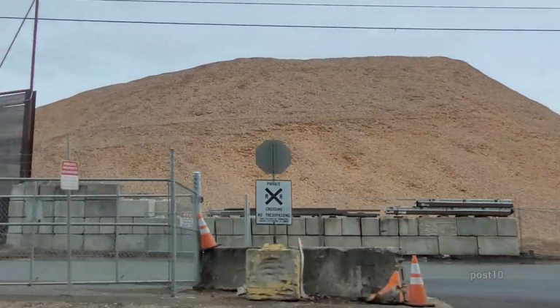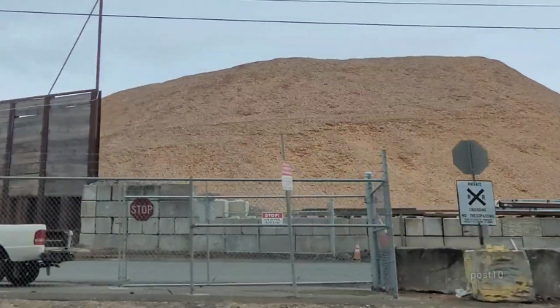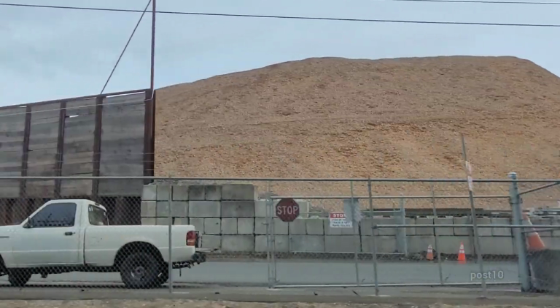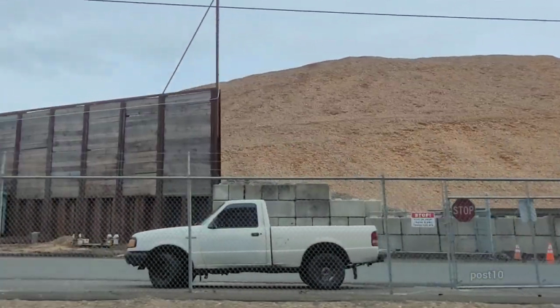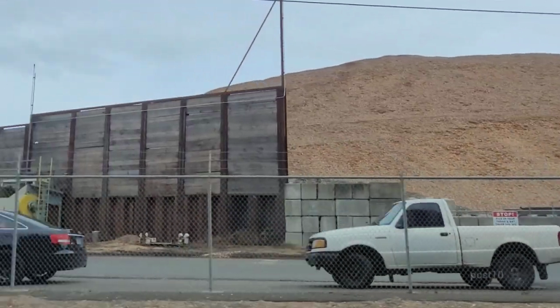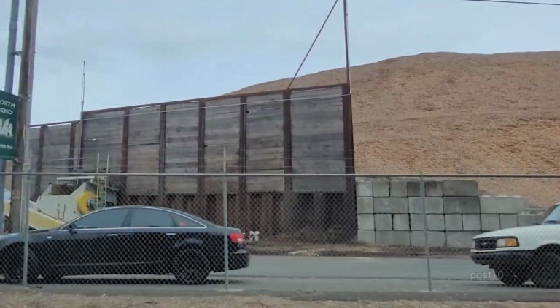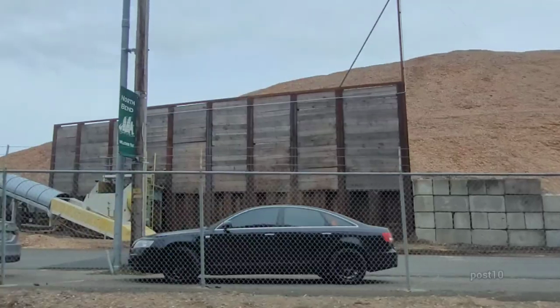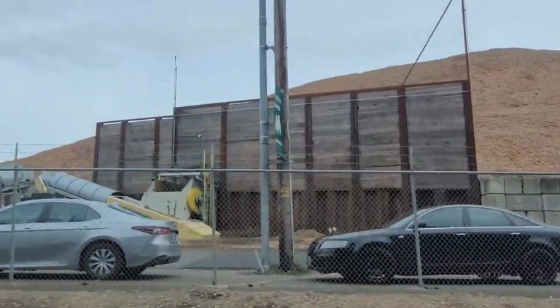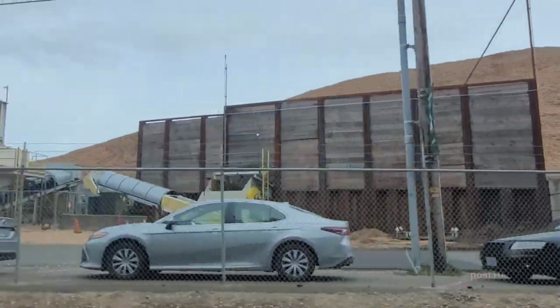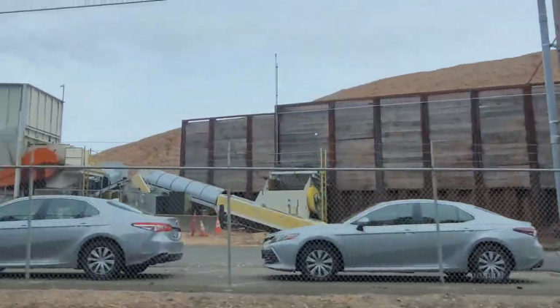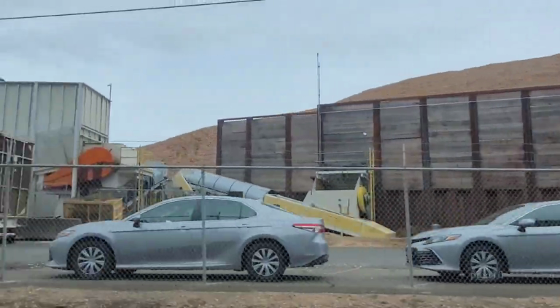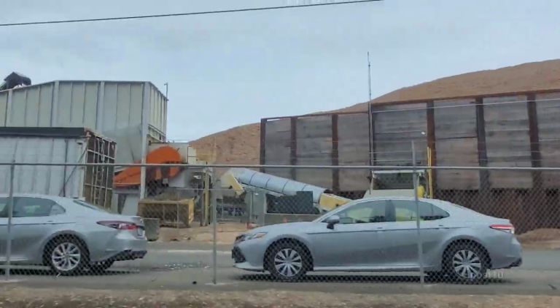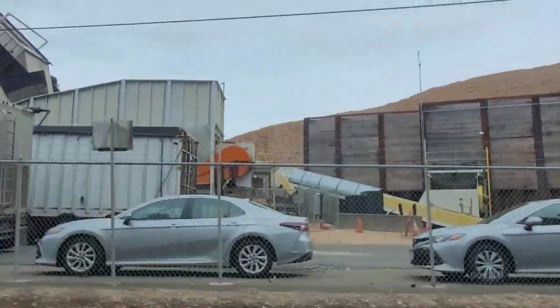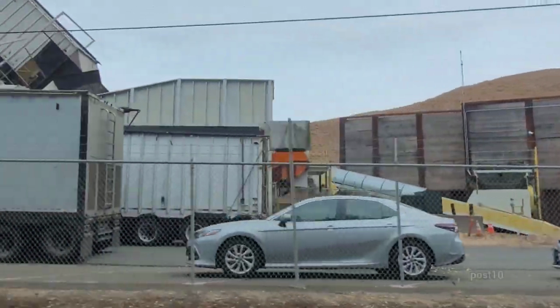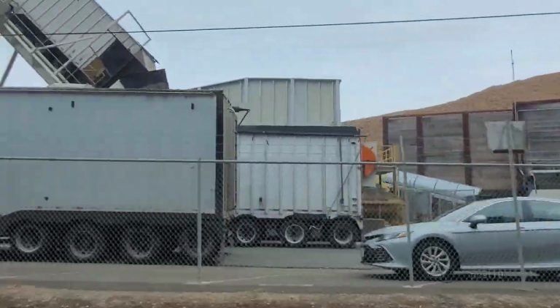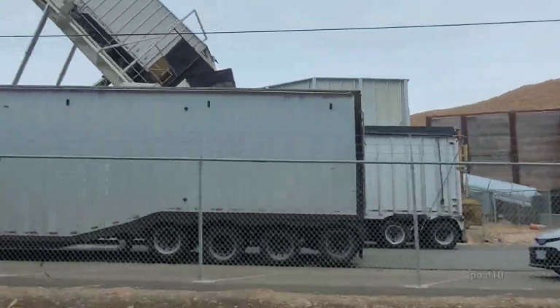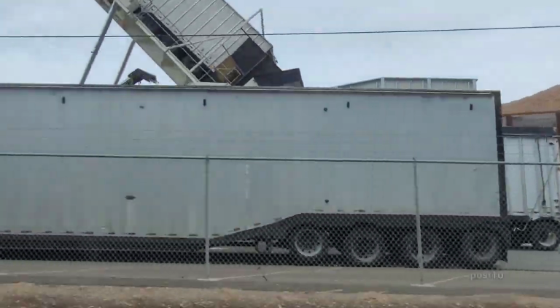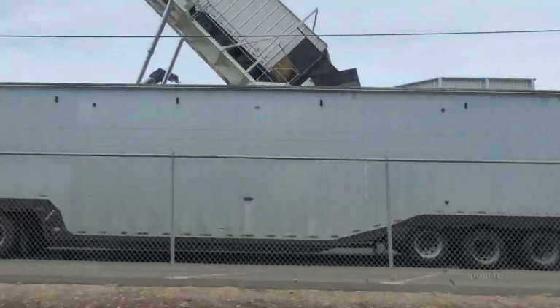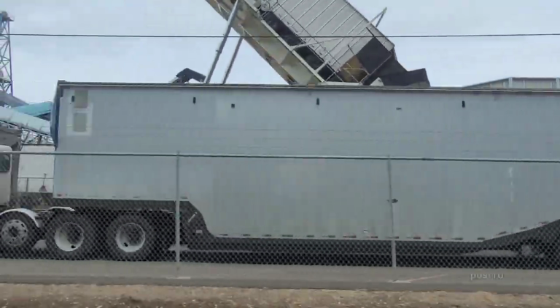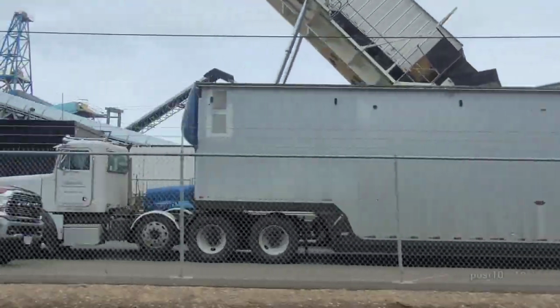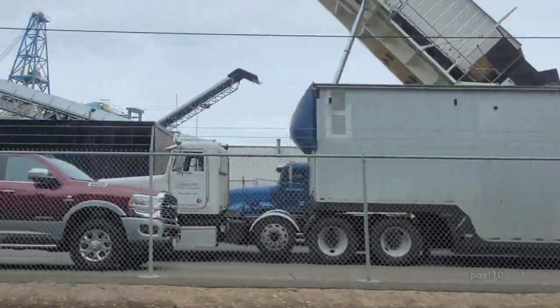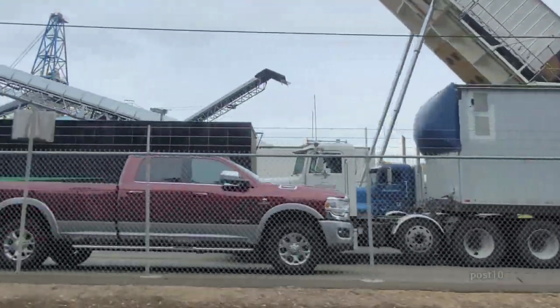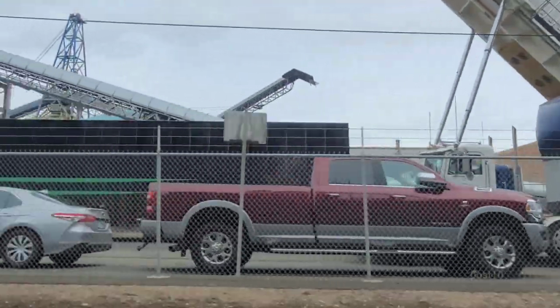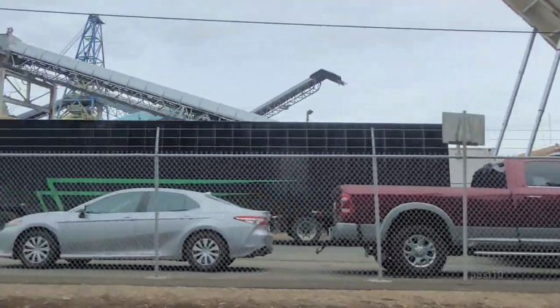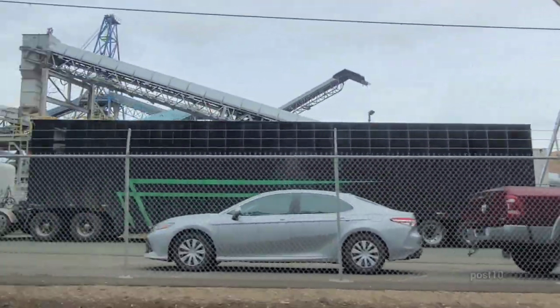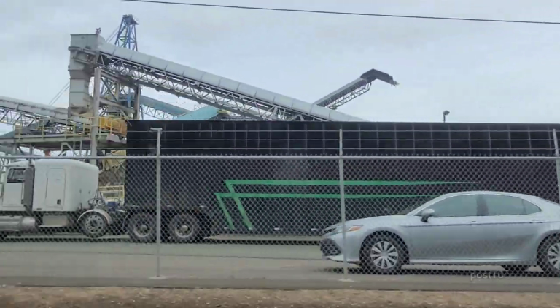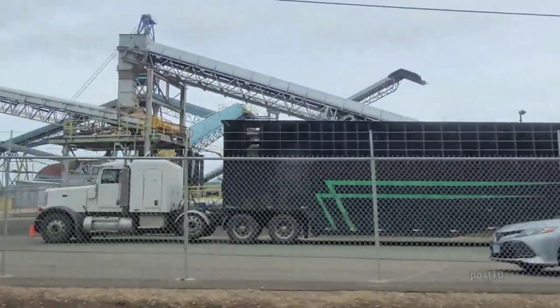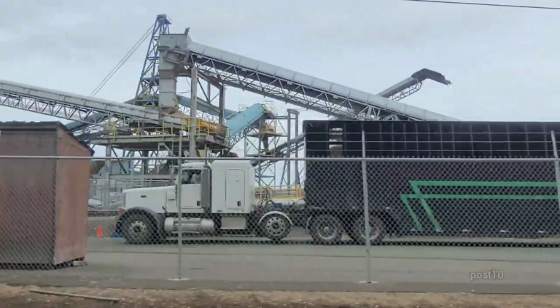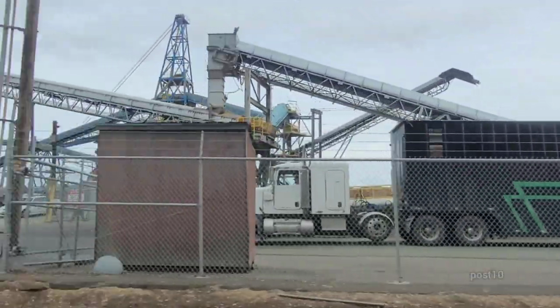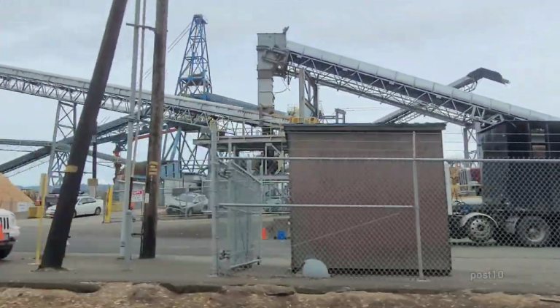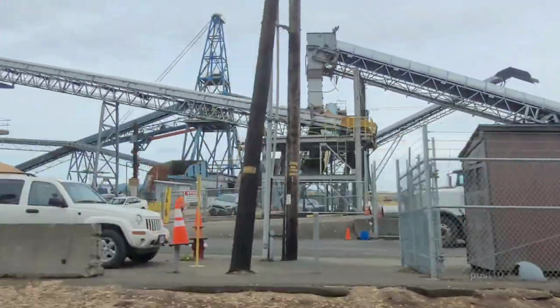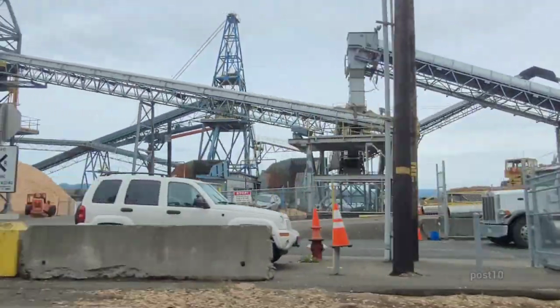That's so cool — check out all those wood chips being unloaded from these trucks on the way to their power plants.